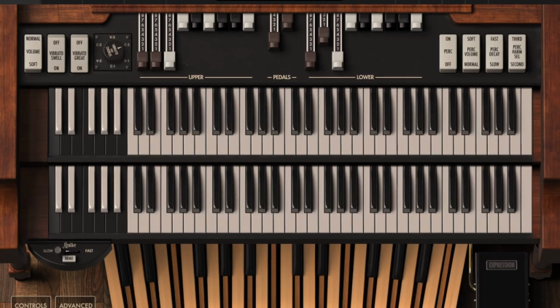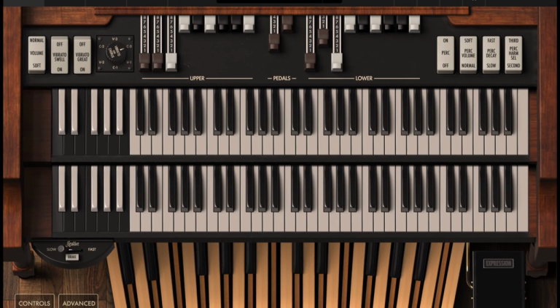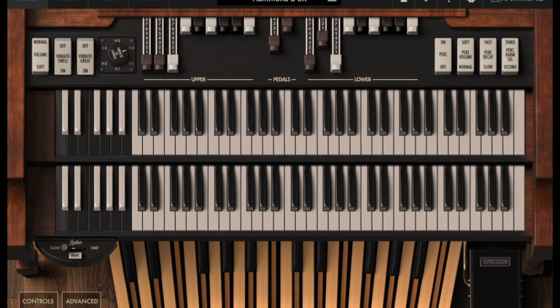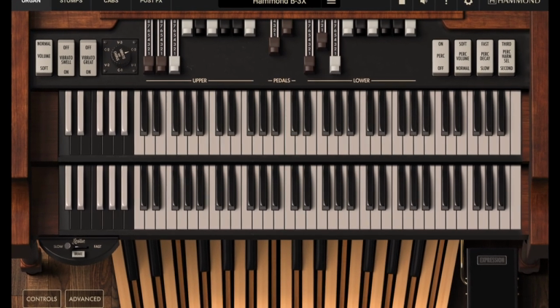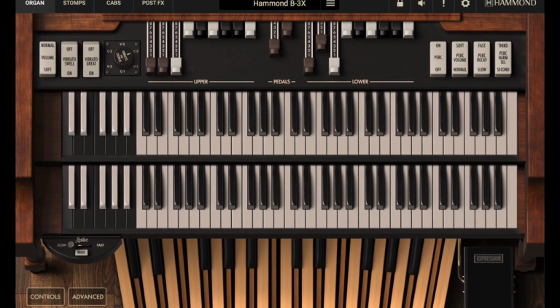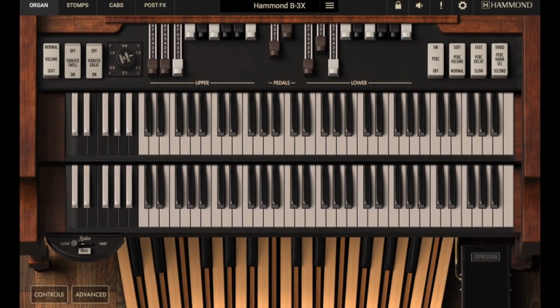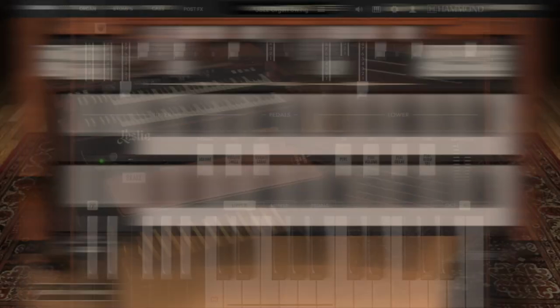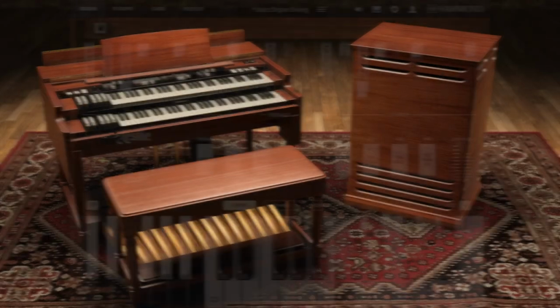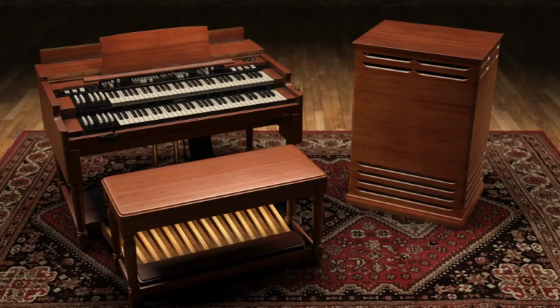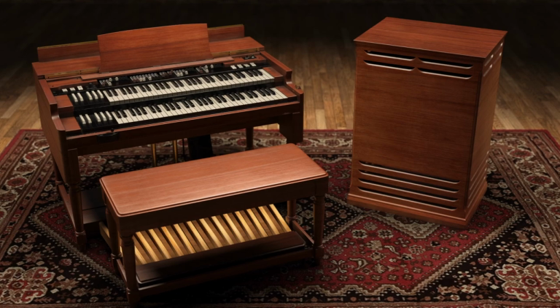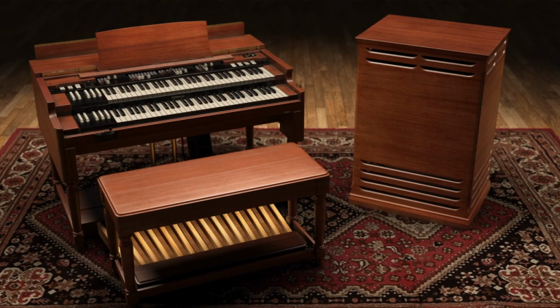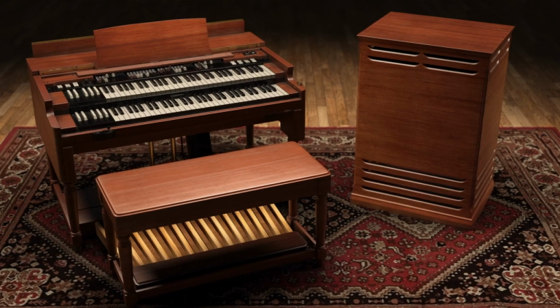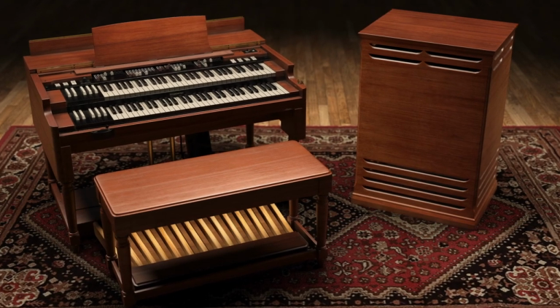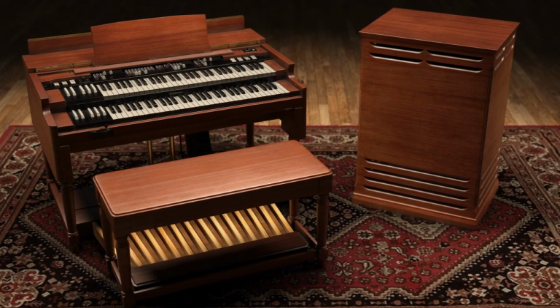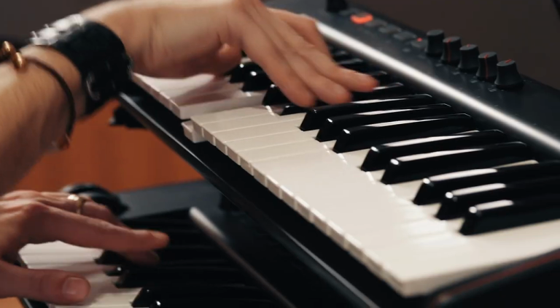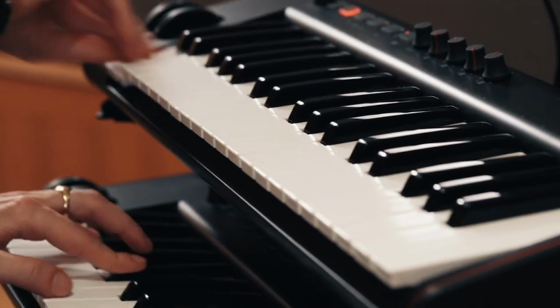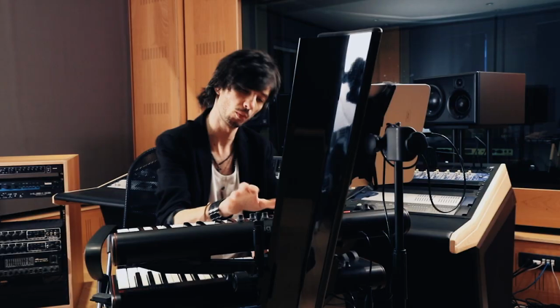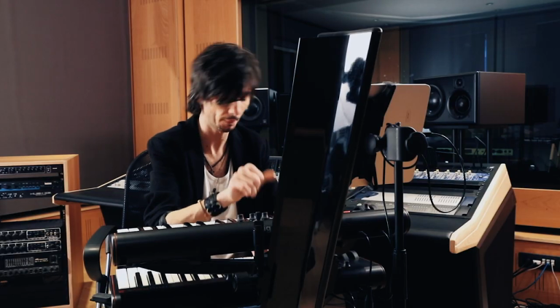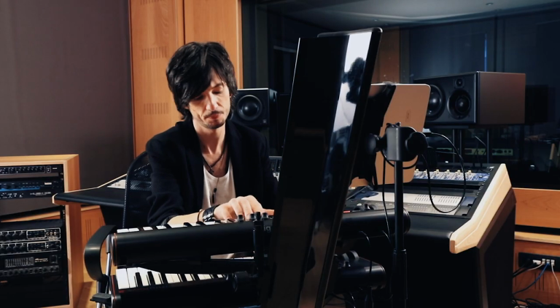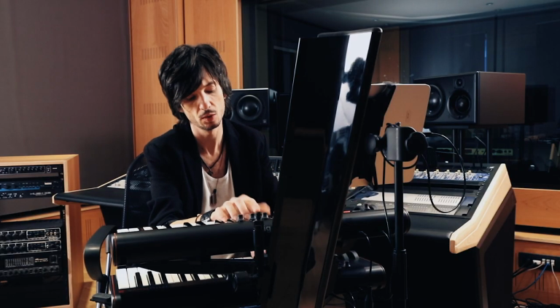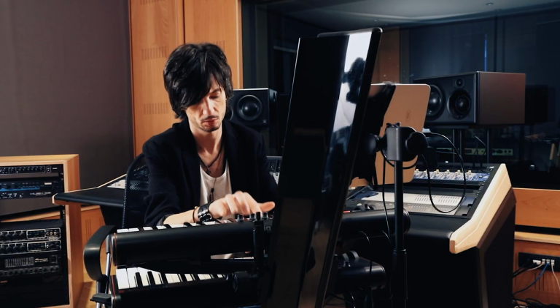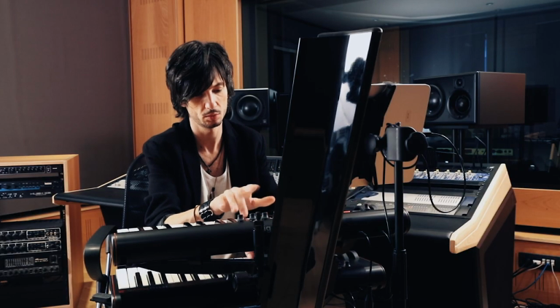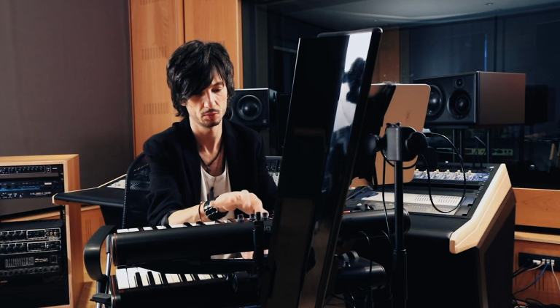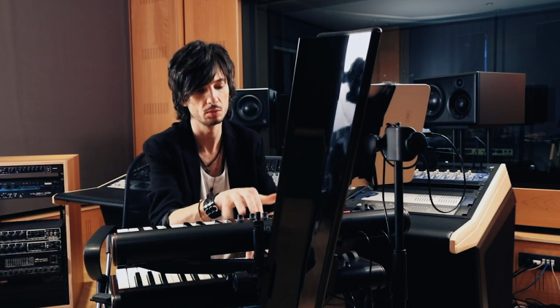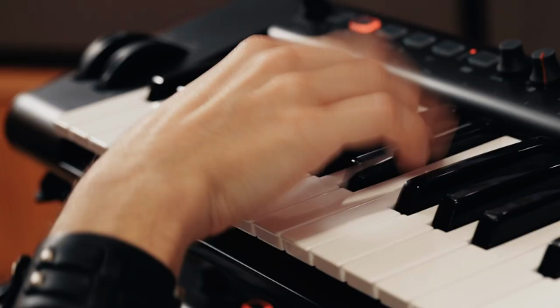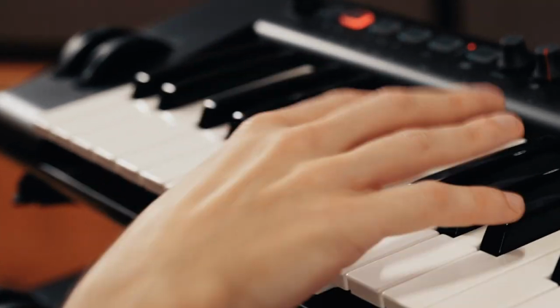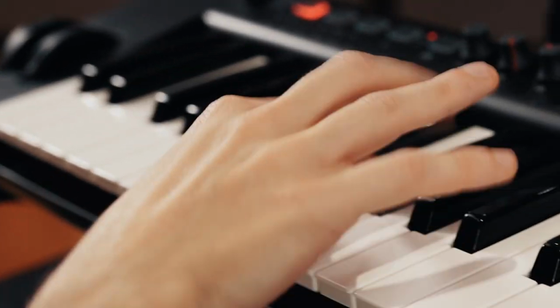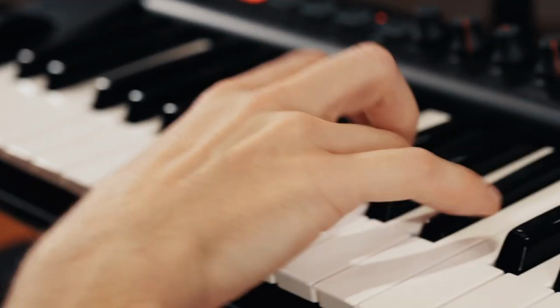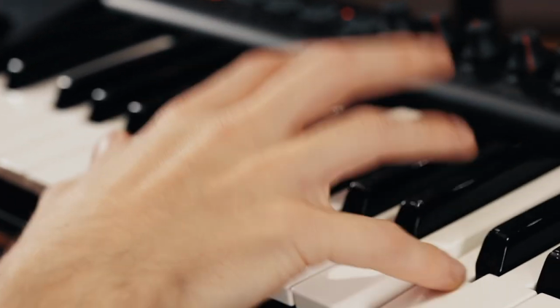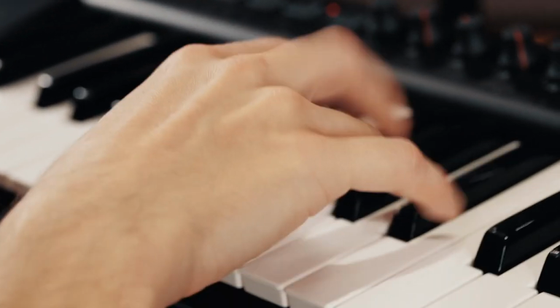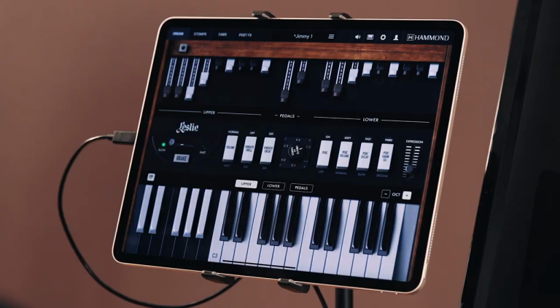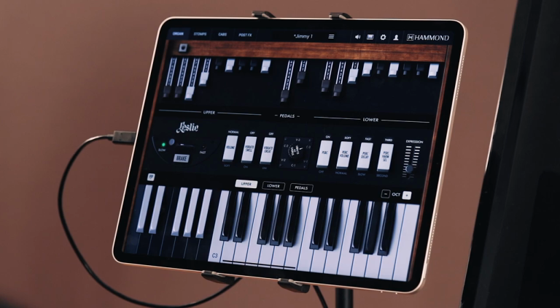Hammond B3X, the award-winning Hammond Organ Virtual Instrument from IK Multimedia, is now available for iPad.